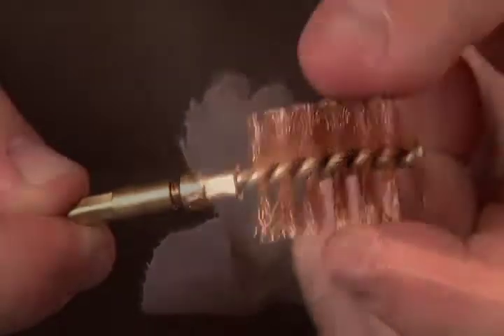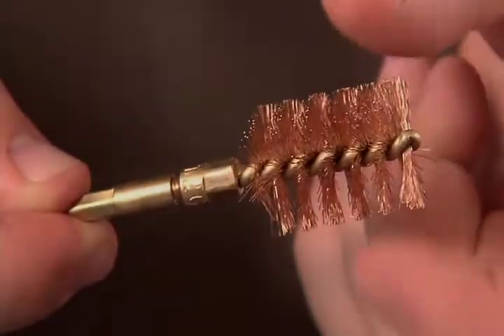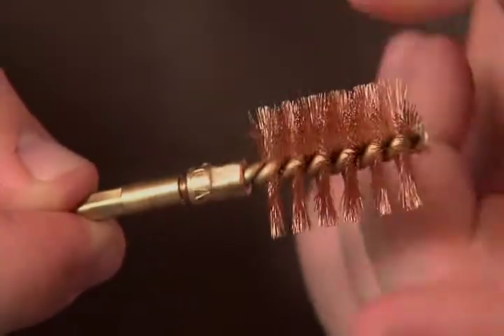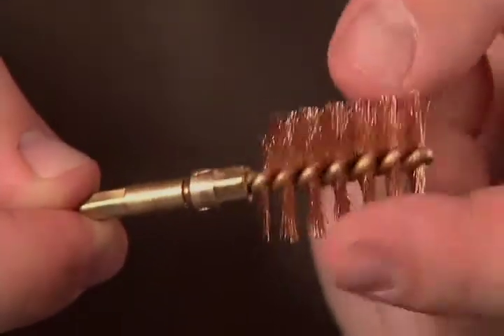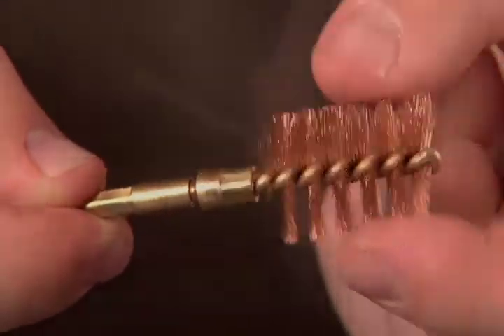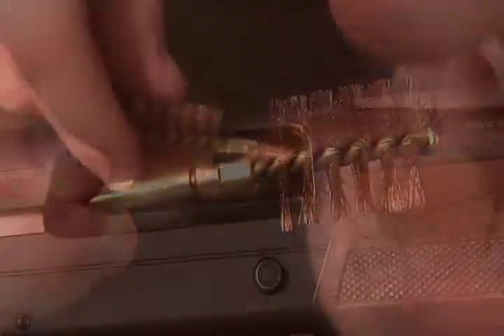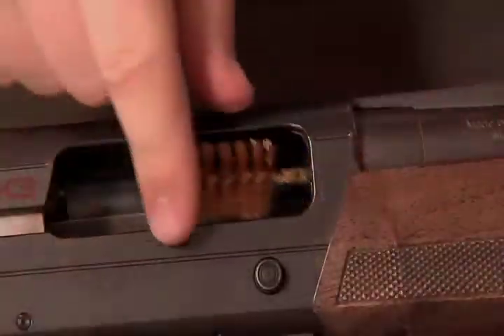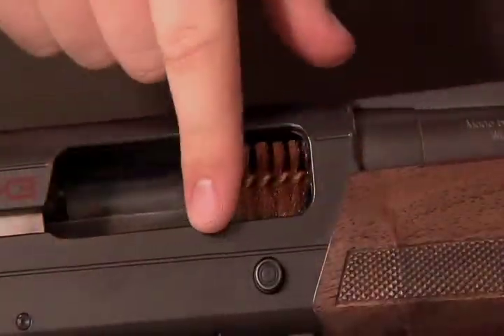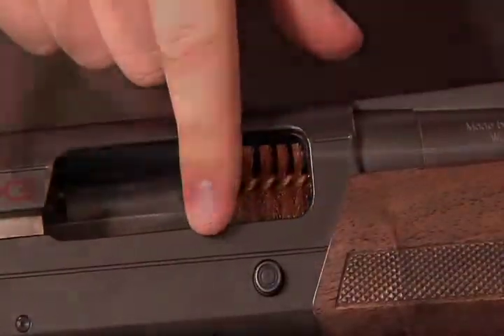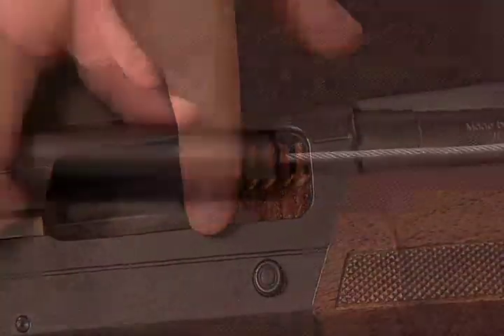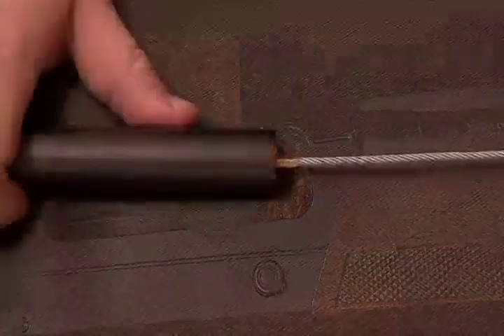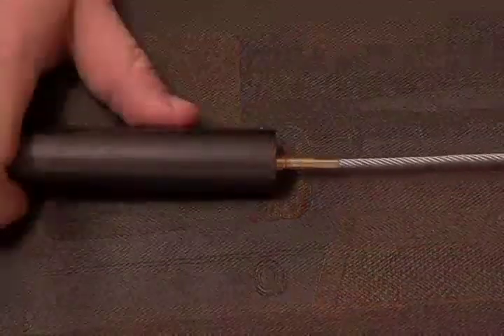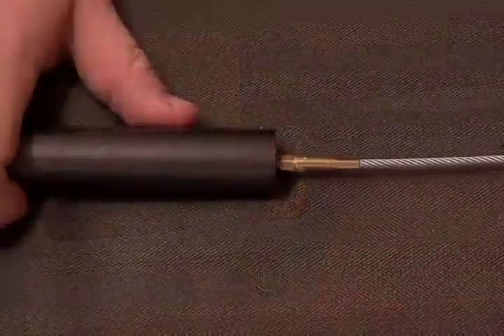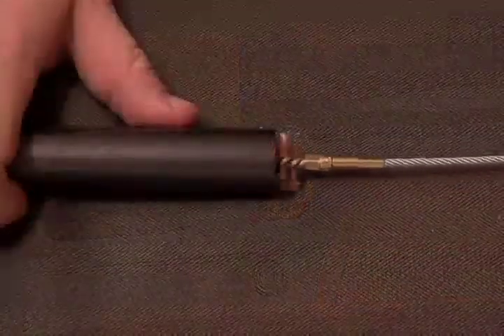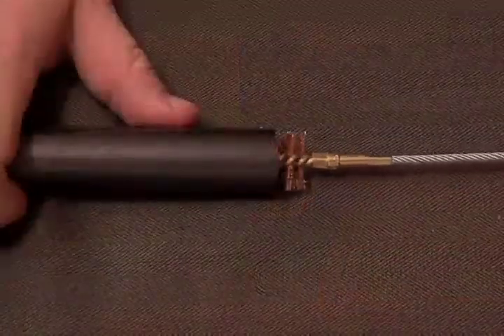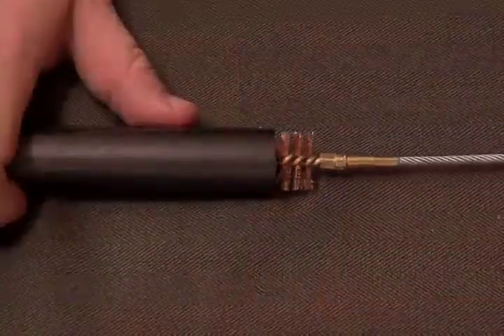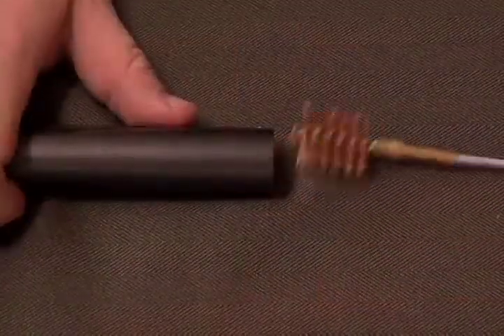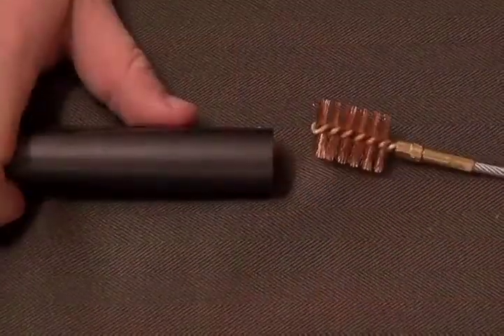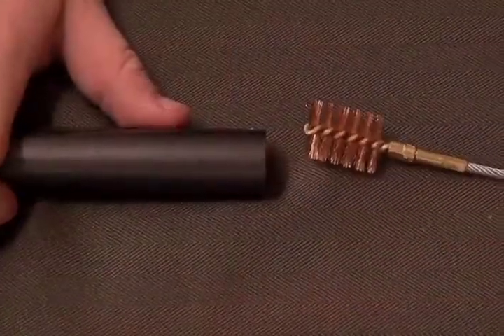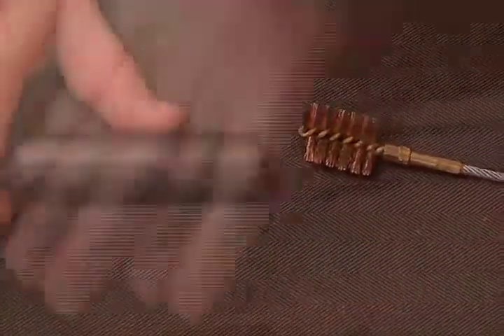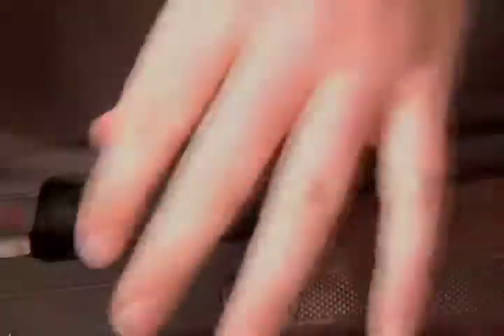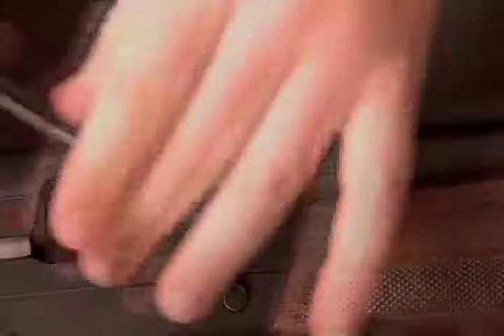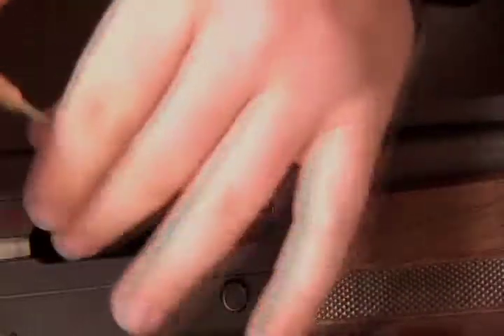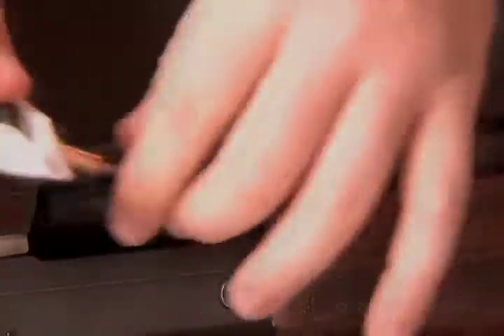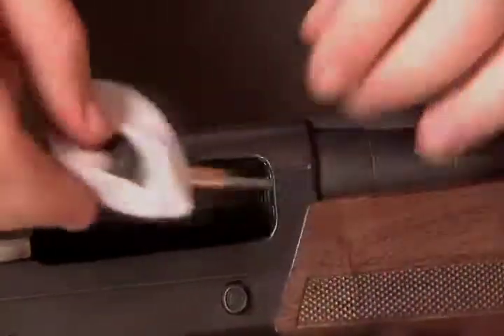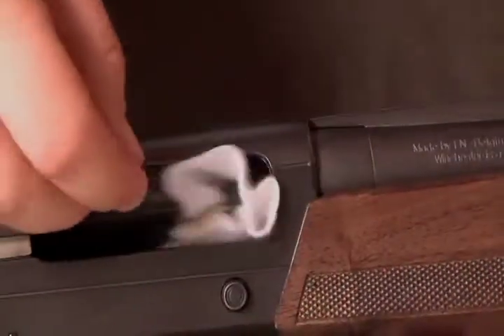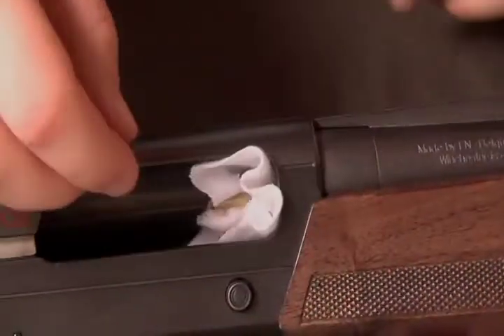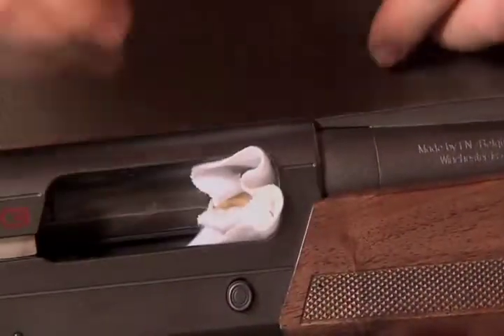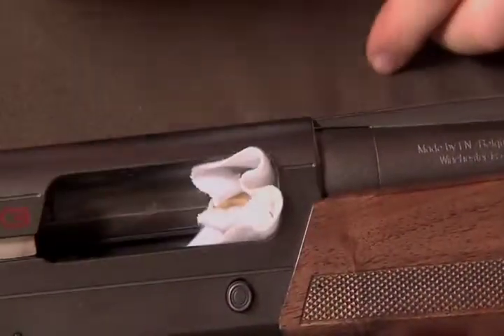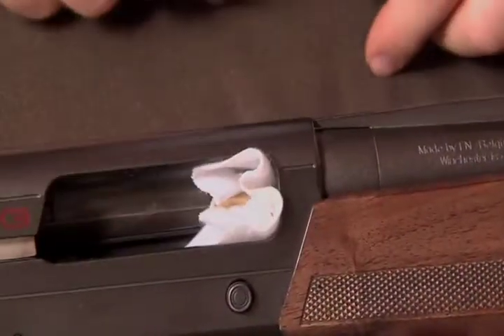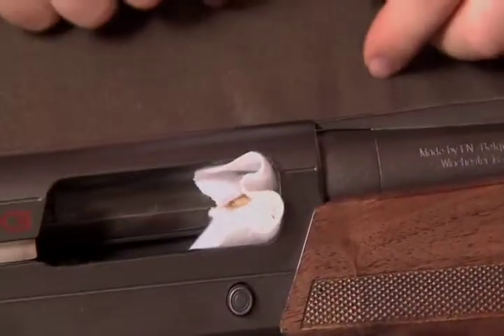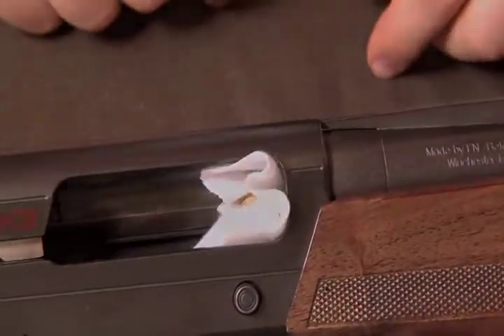Next, run a brush through. And your third step is to run a clean patch.